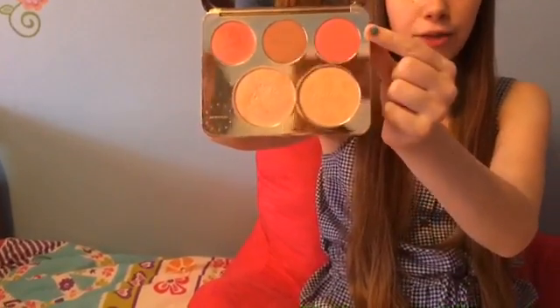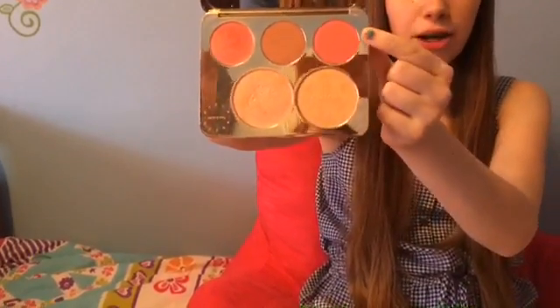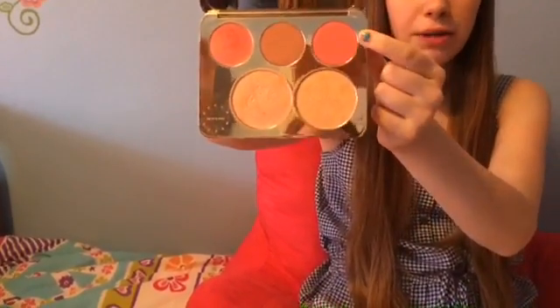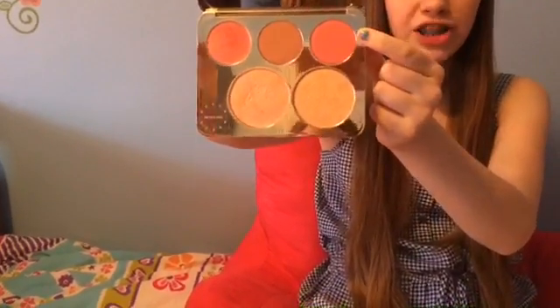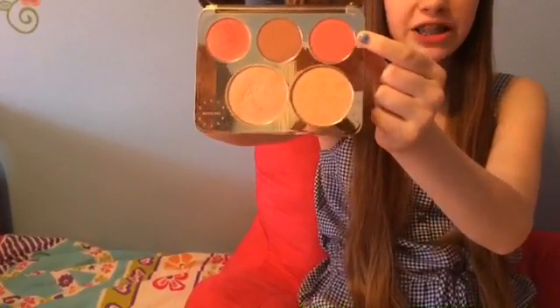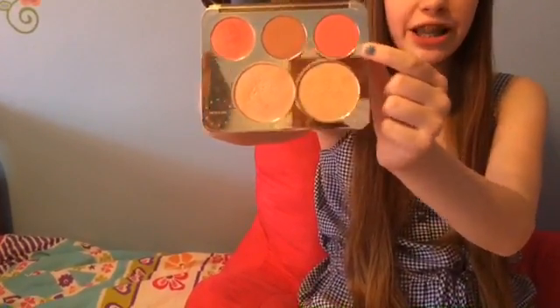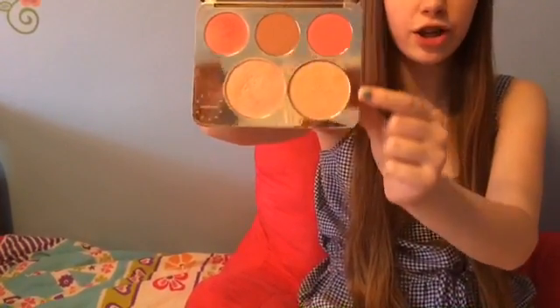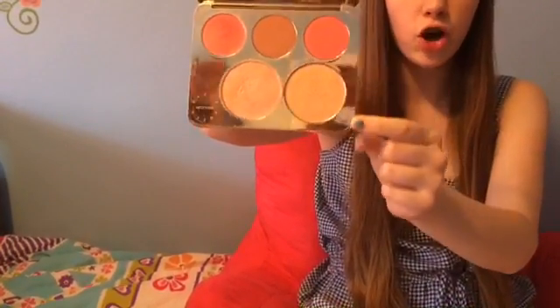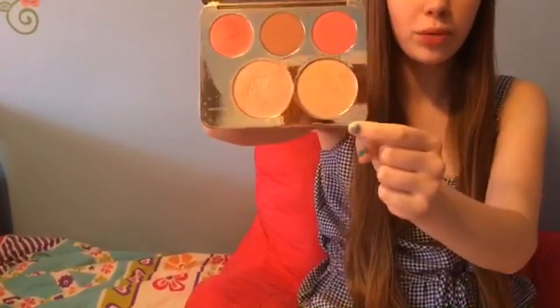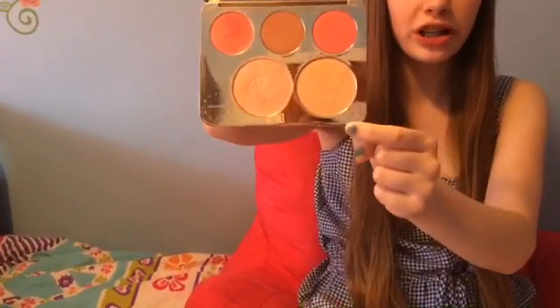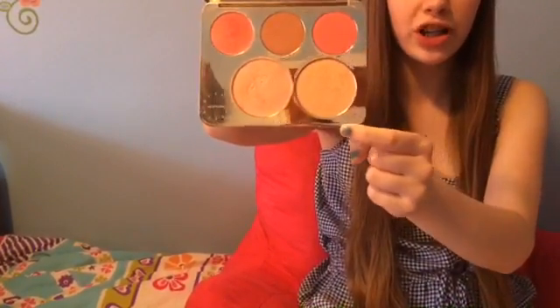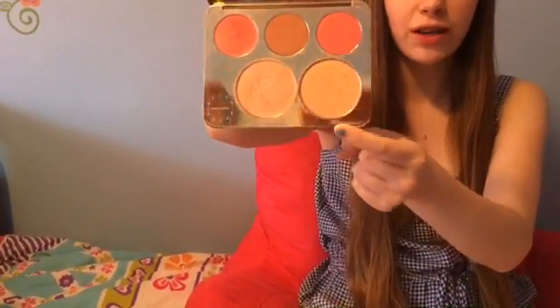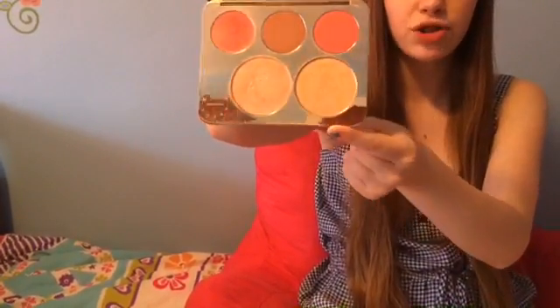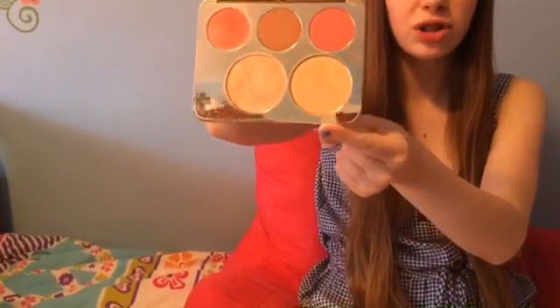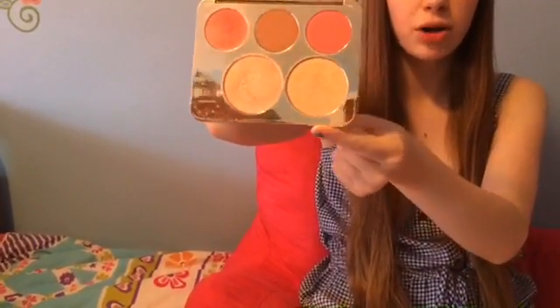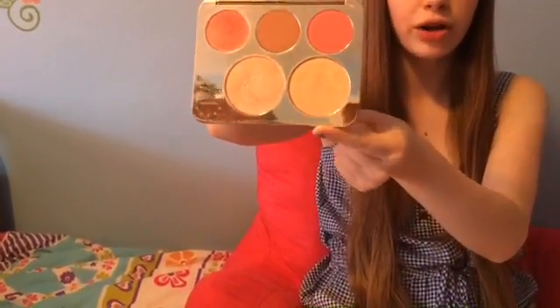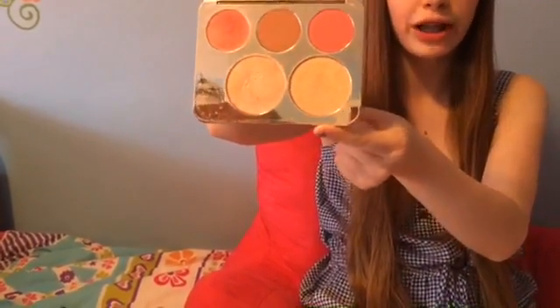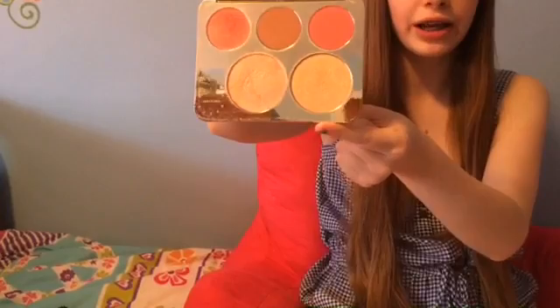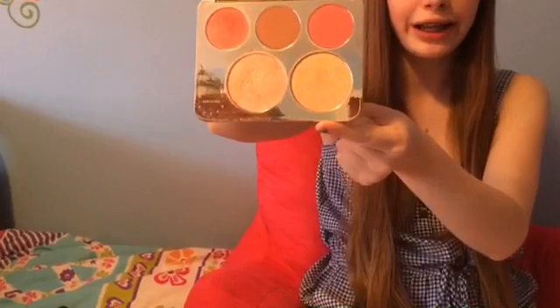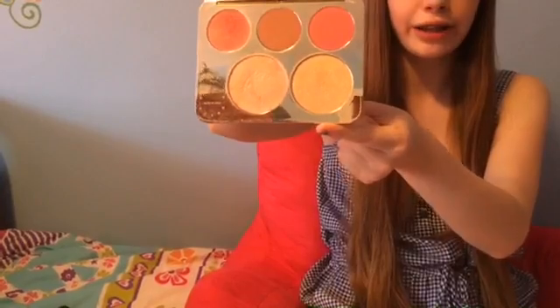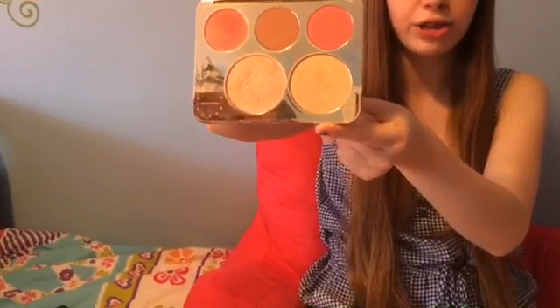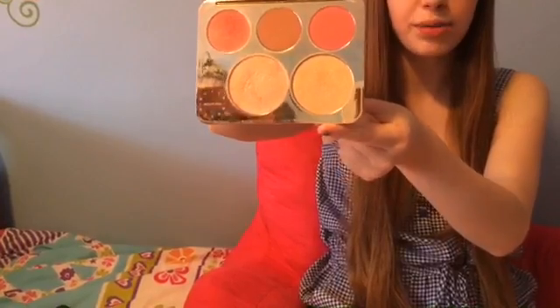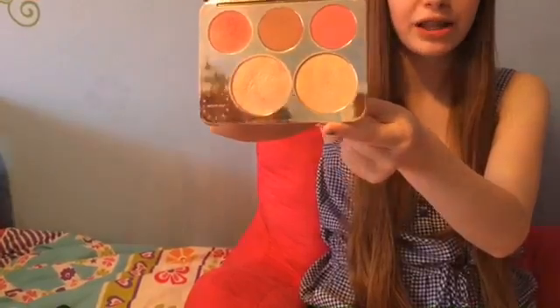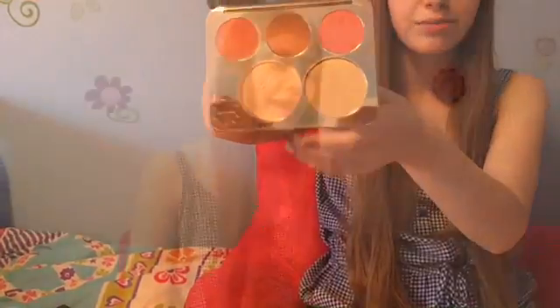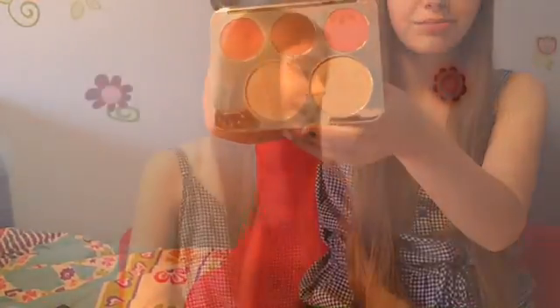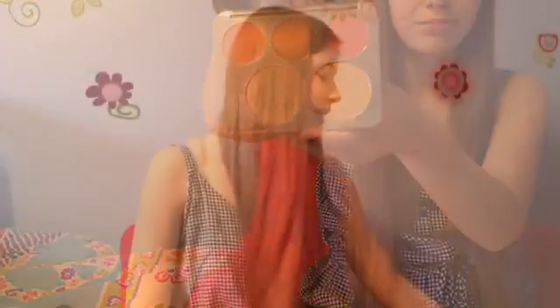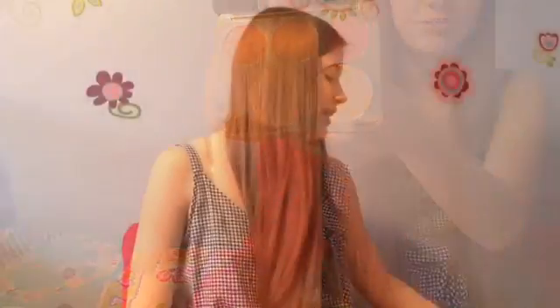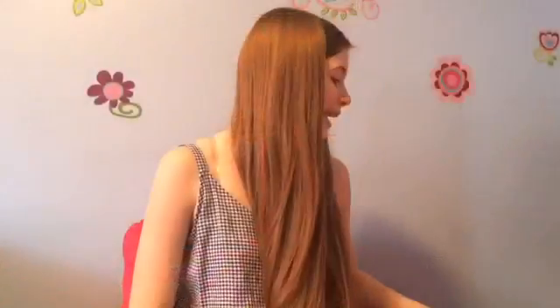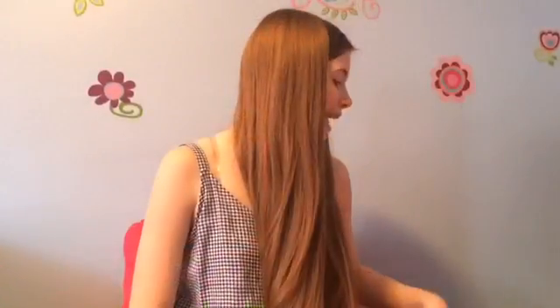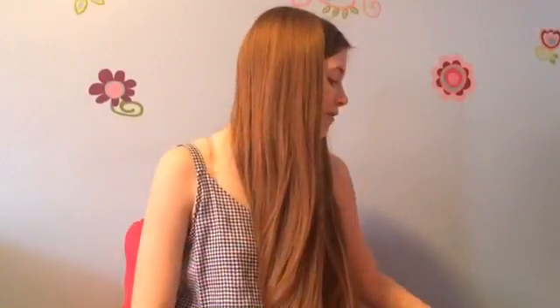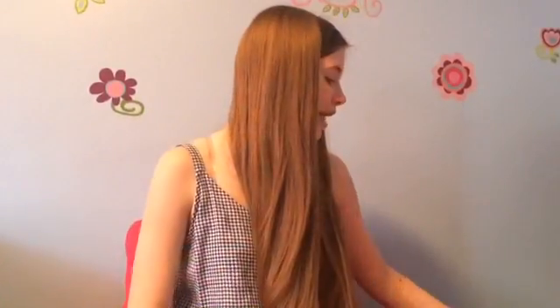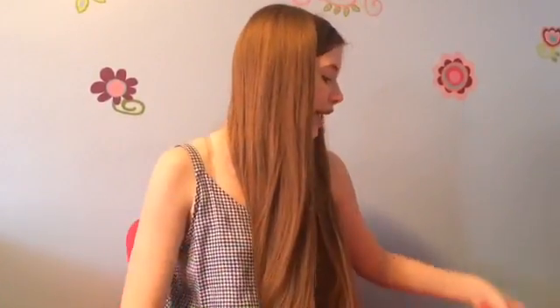Next I have this Becca Jaclyn Hill champagne pop palette. This palette has two highlighters and like three blushes, and they're all really good — I've used them all and I love this palette.